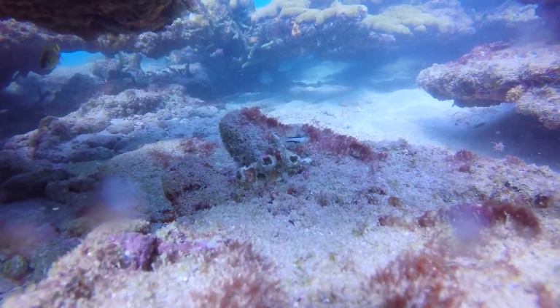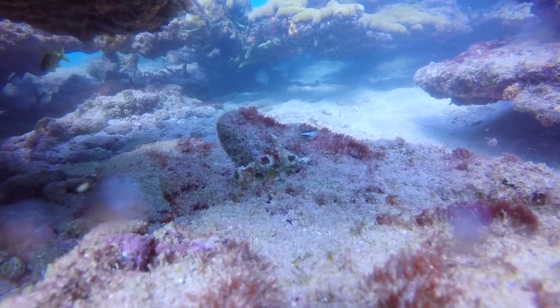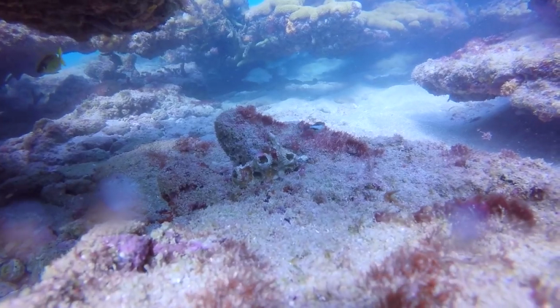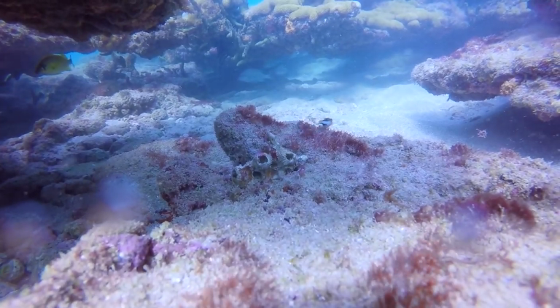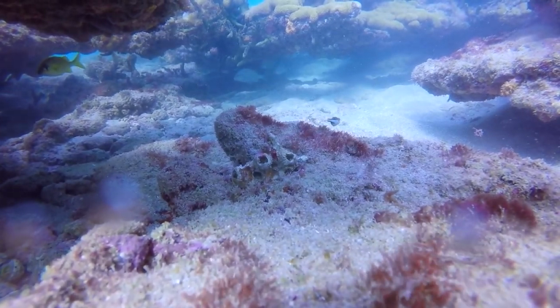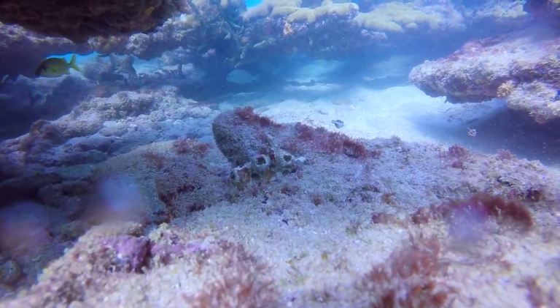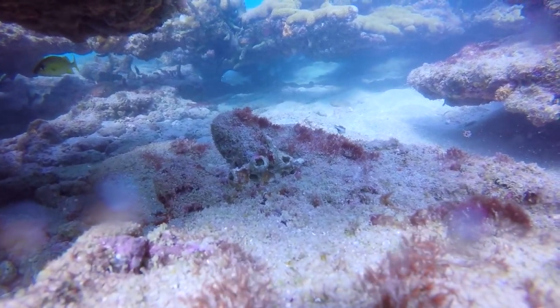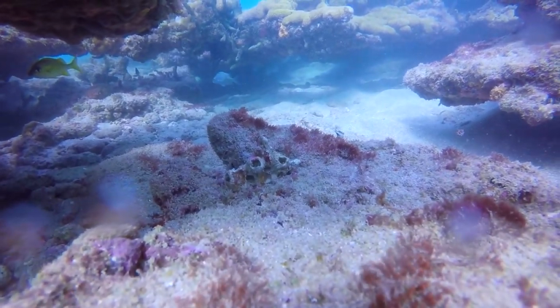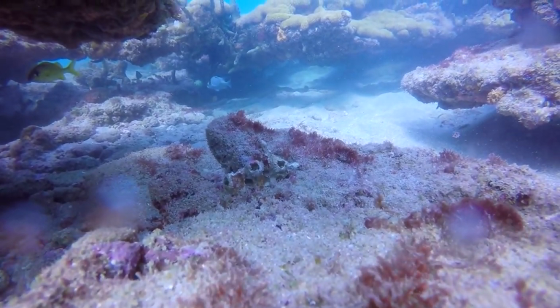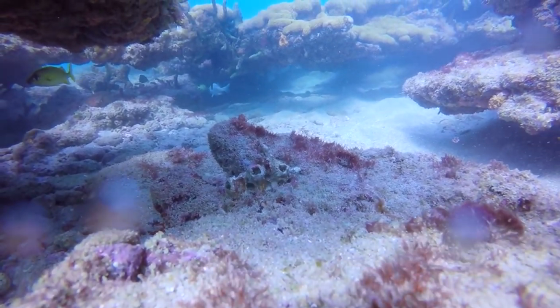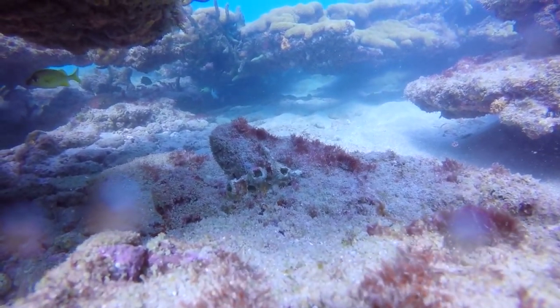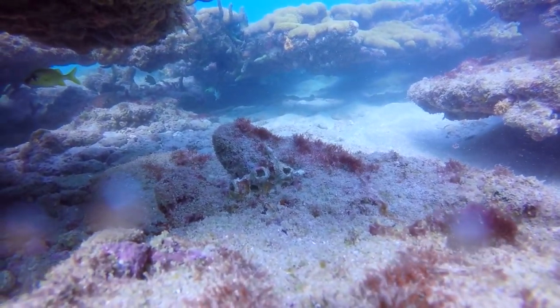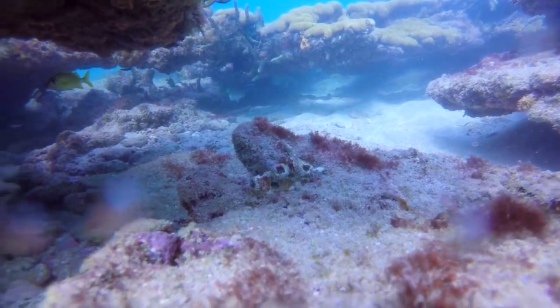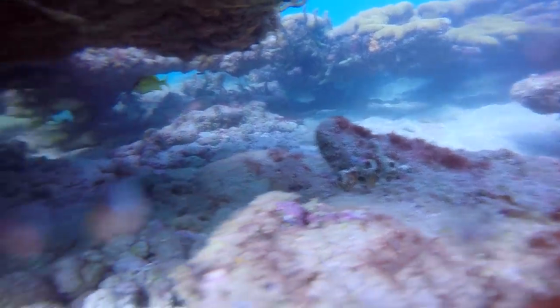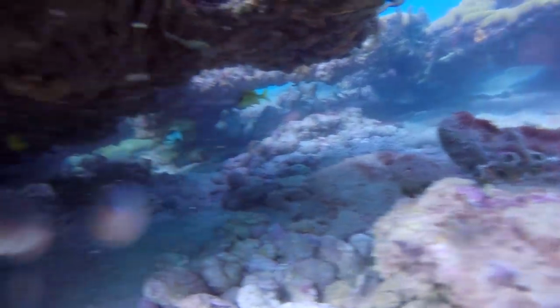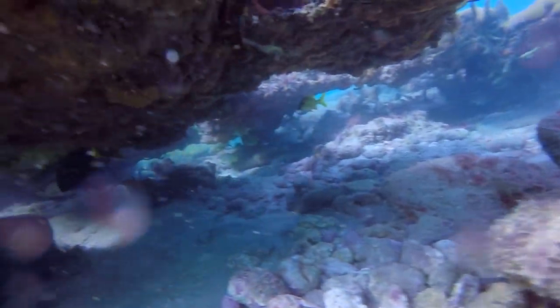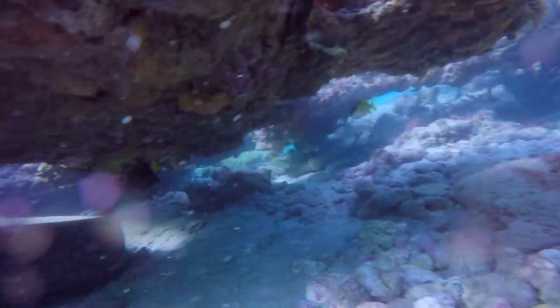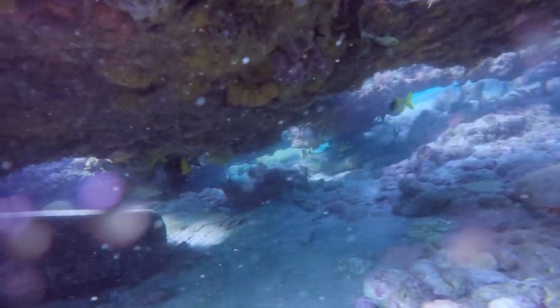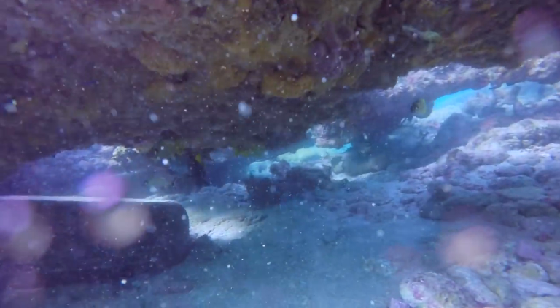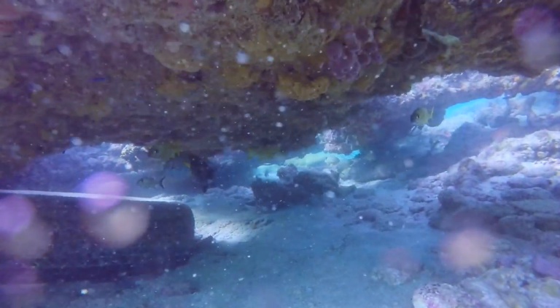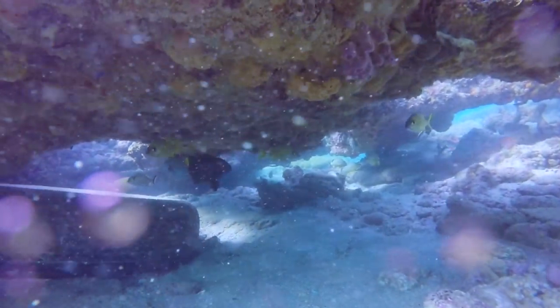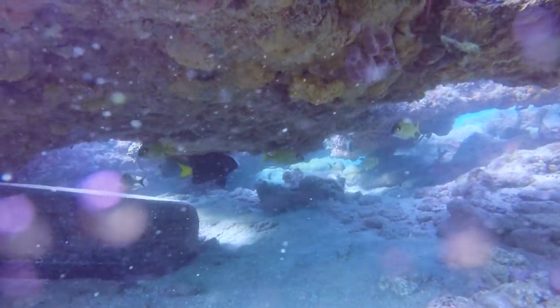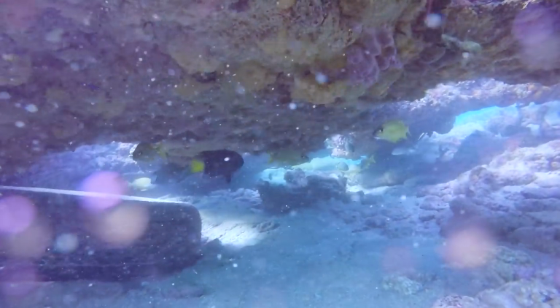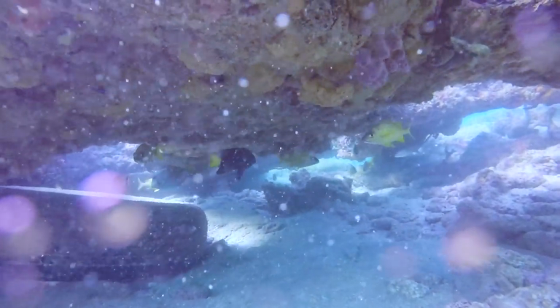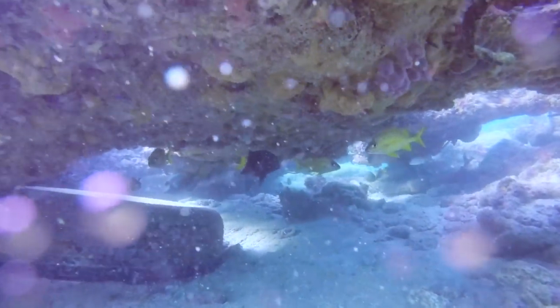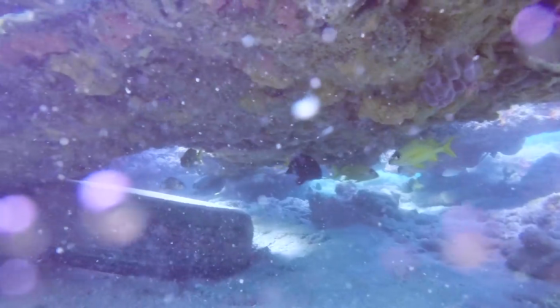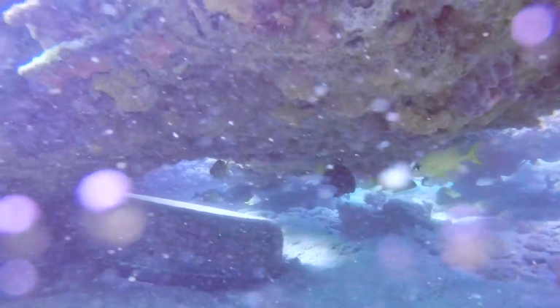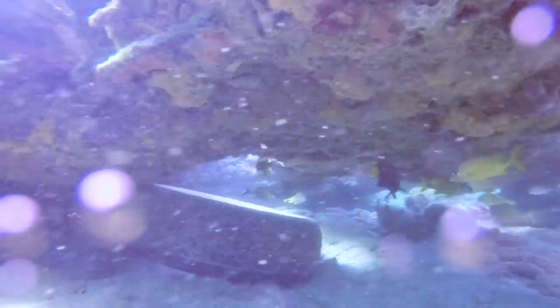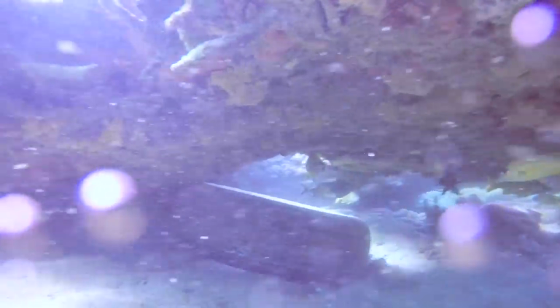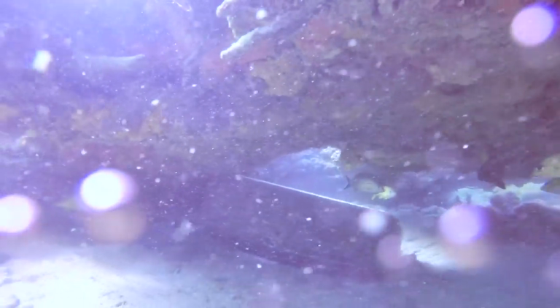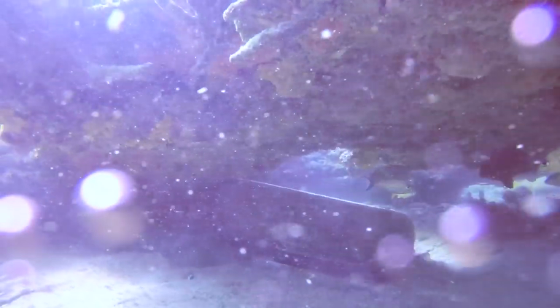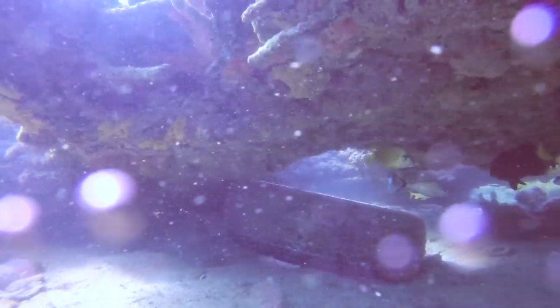Welcome back underwater. First I want to apologize for the bubbles on the lens — it gets better shortly, so I hope it doesn't bother you.